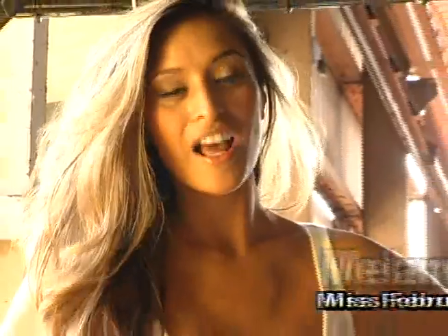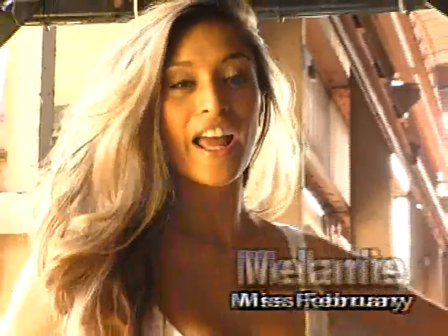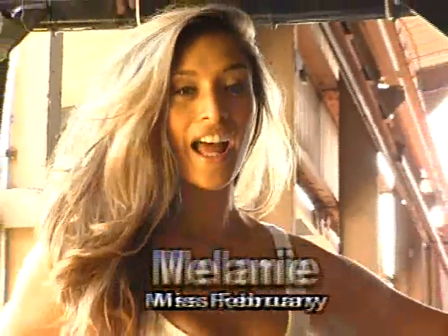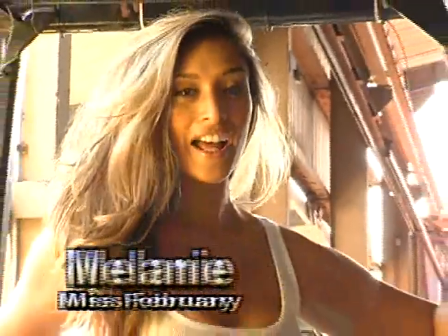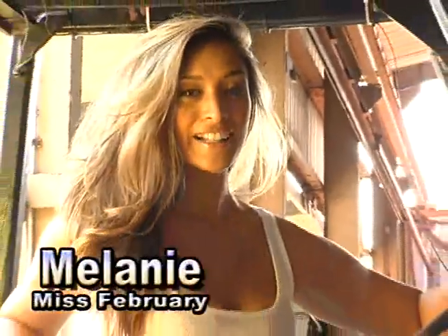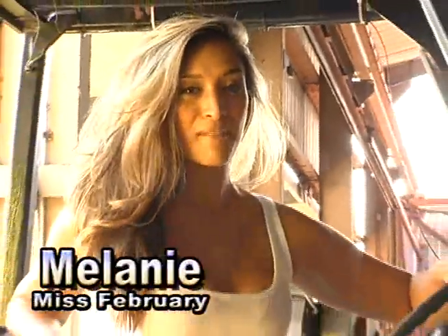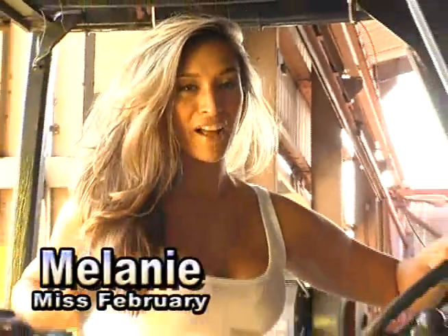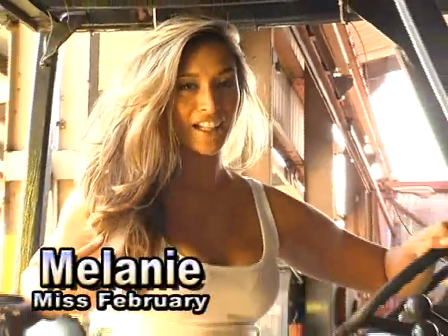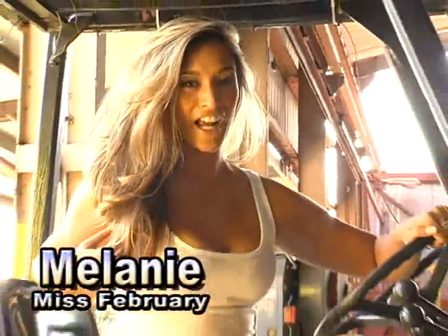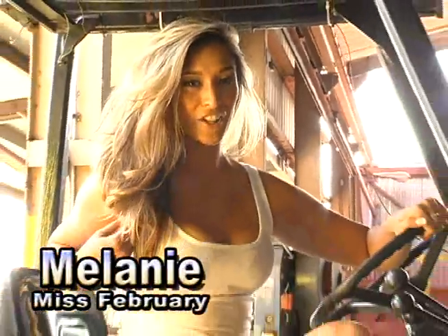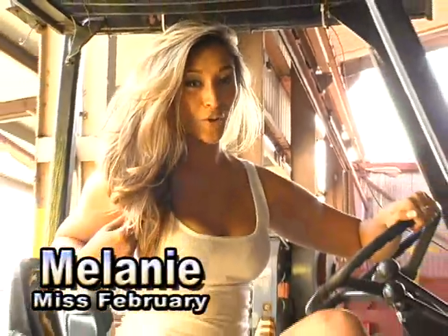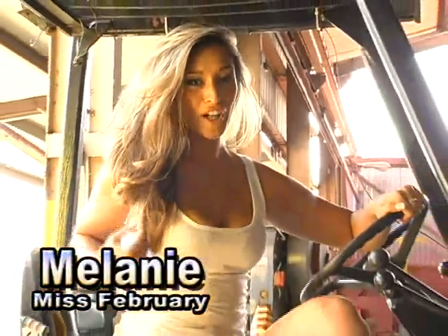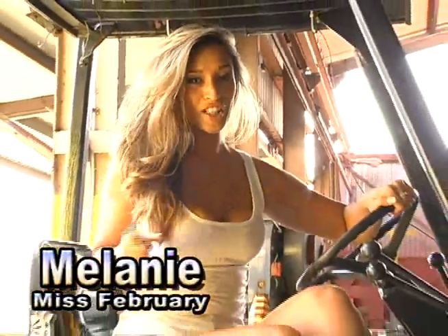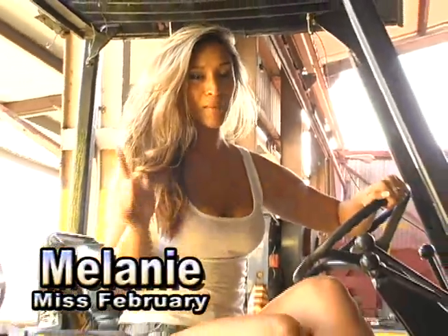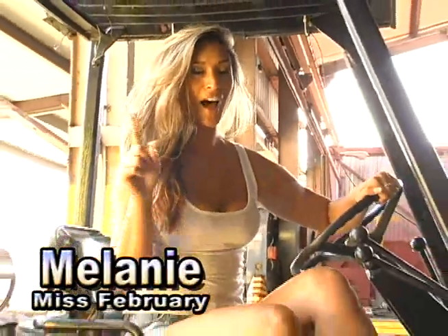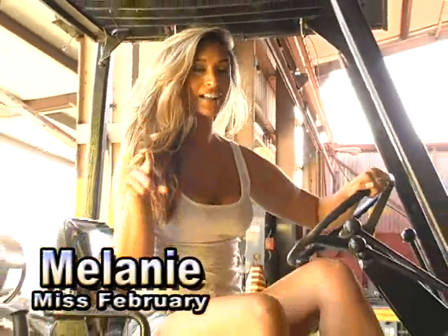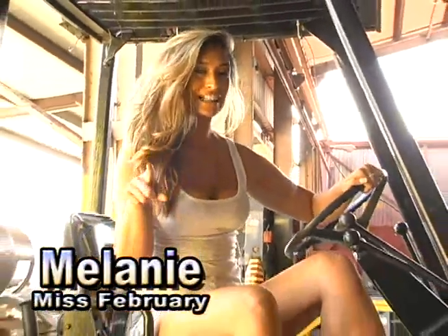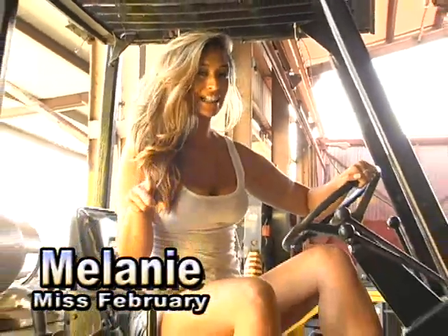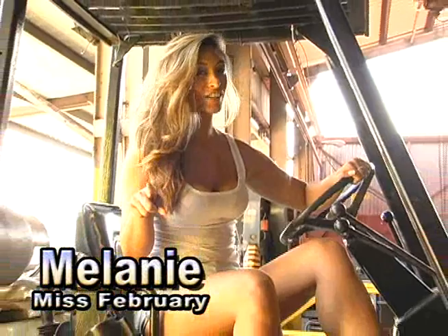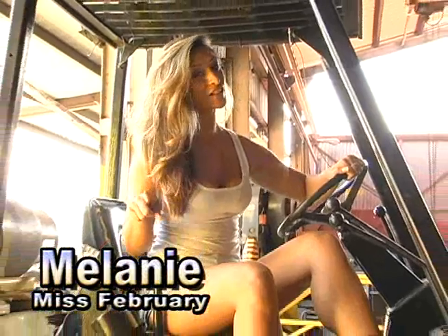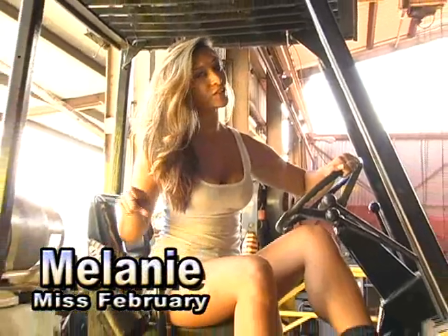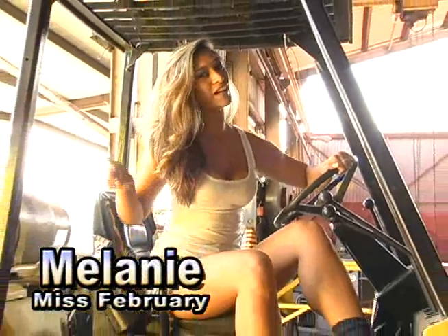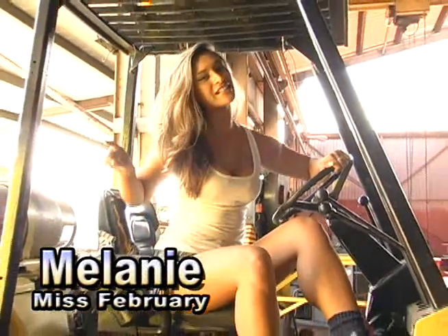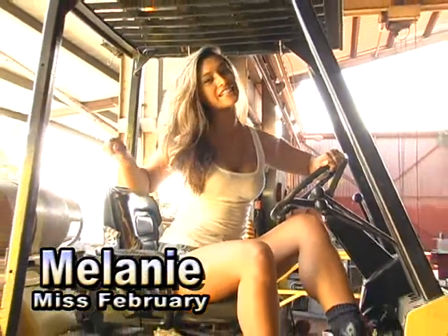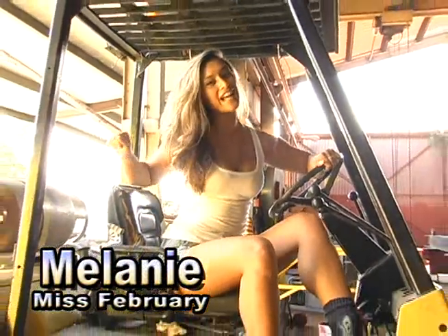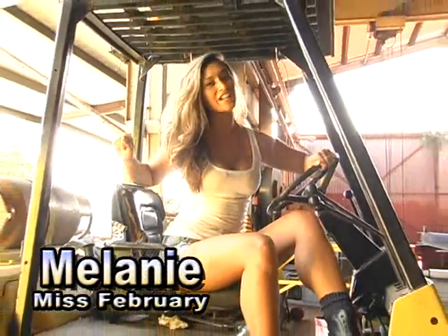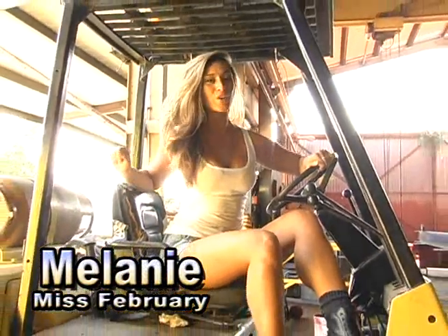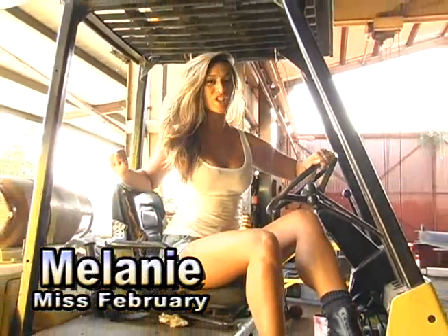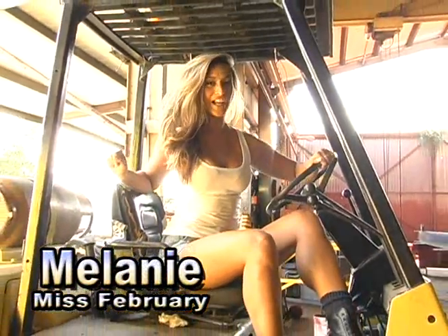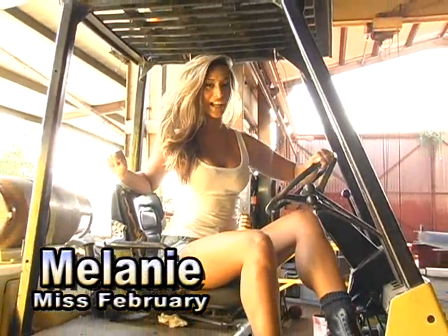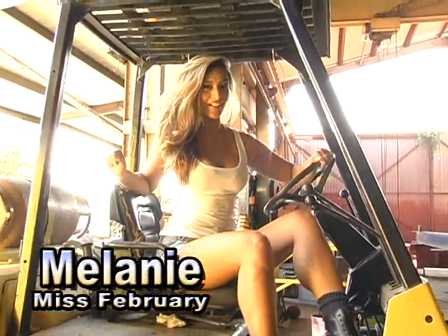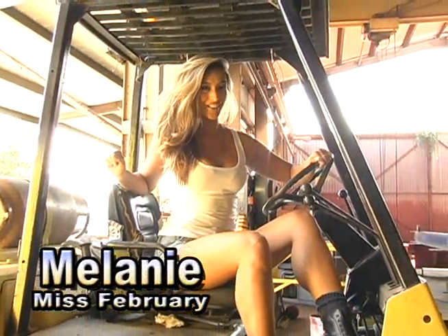Hey guys, I'm Melanie and you're watching the behind the scenes of the 2010 Oceanic Calendar.